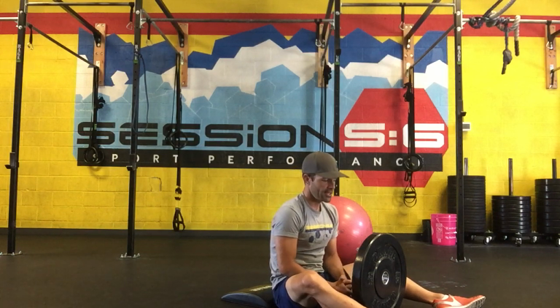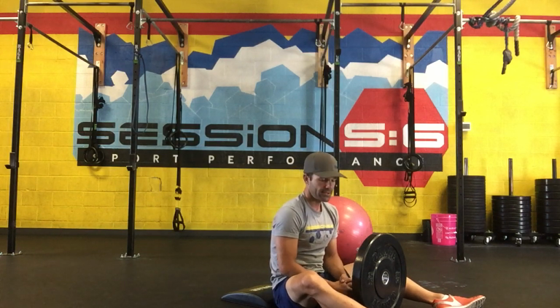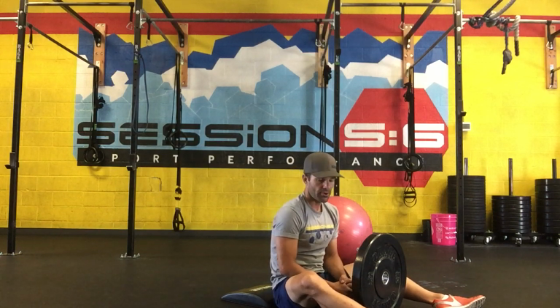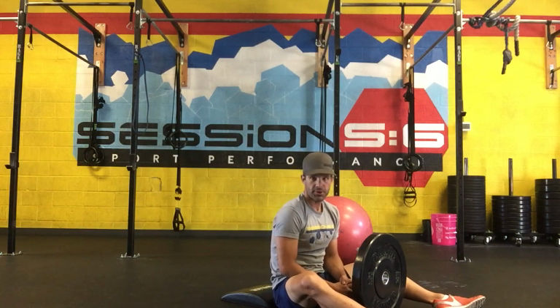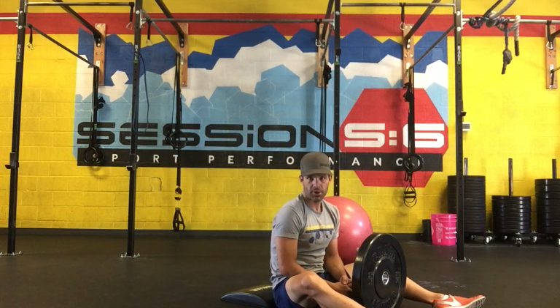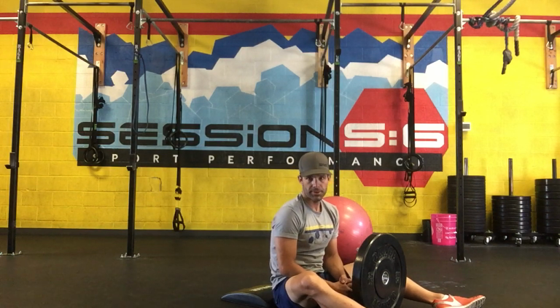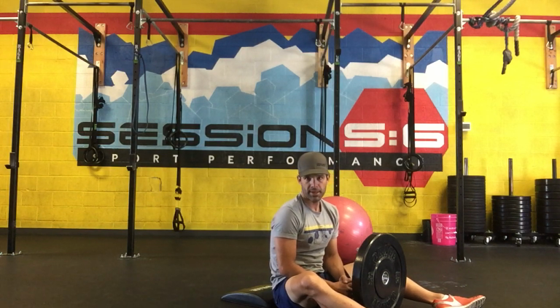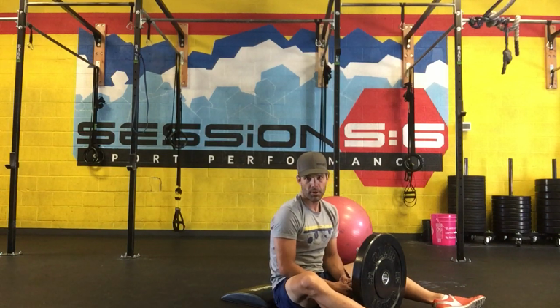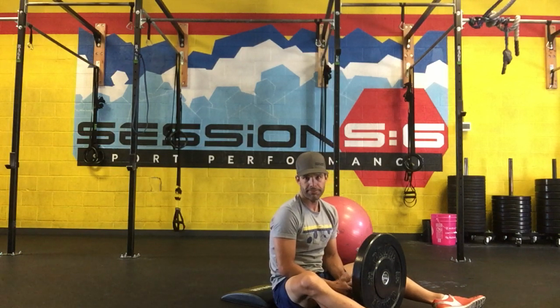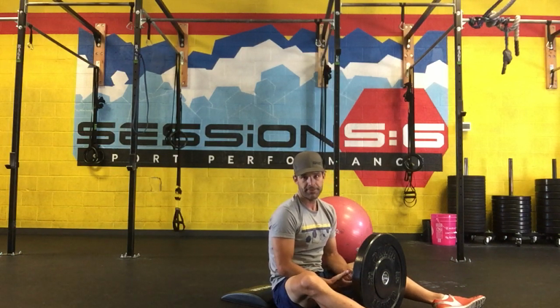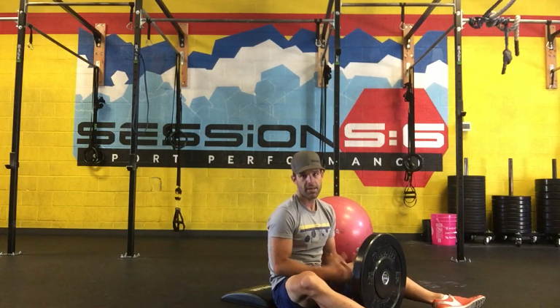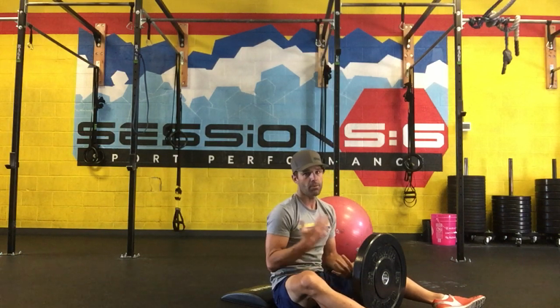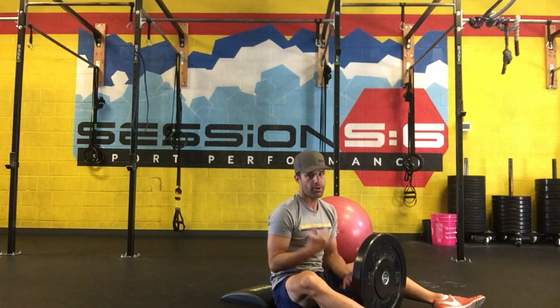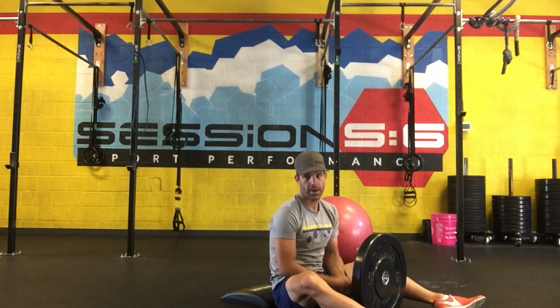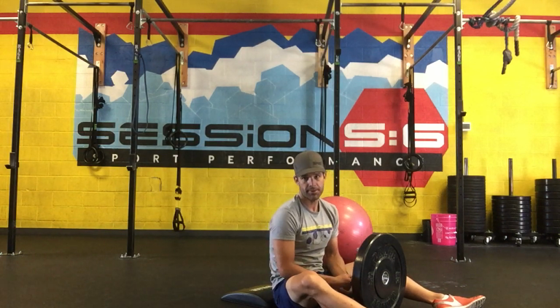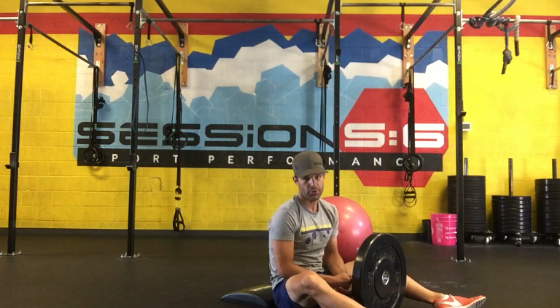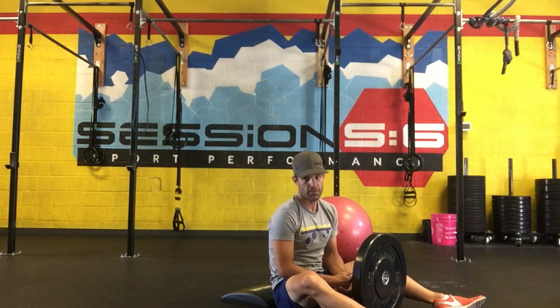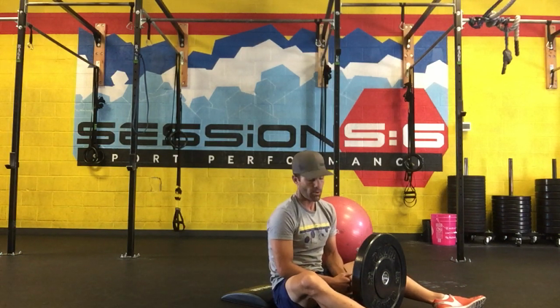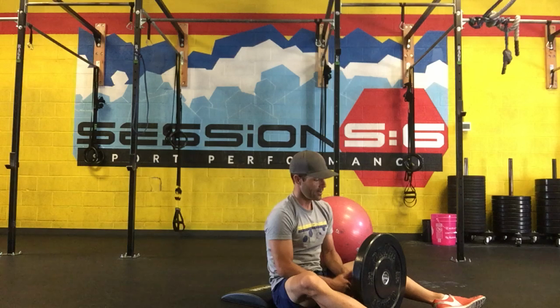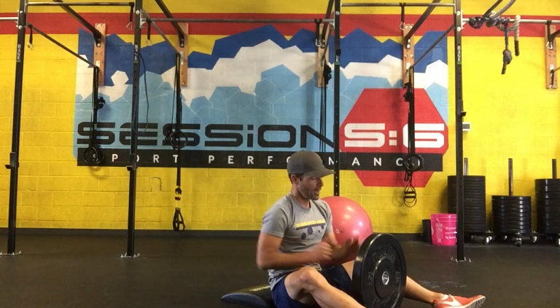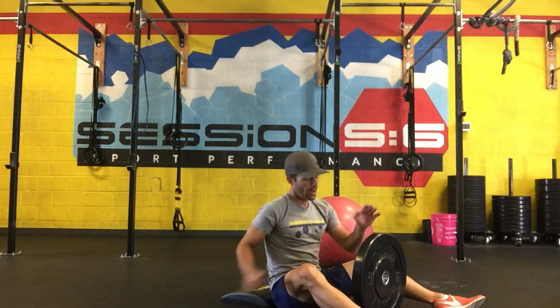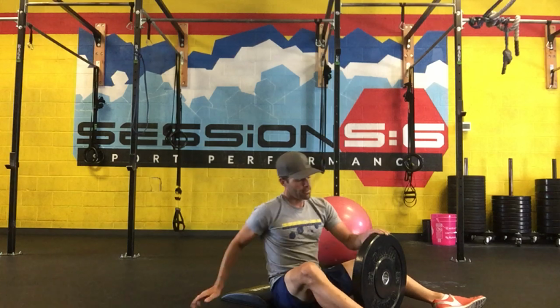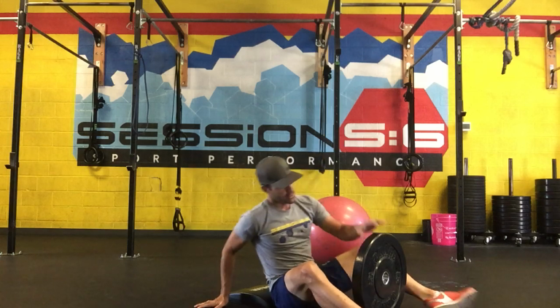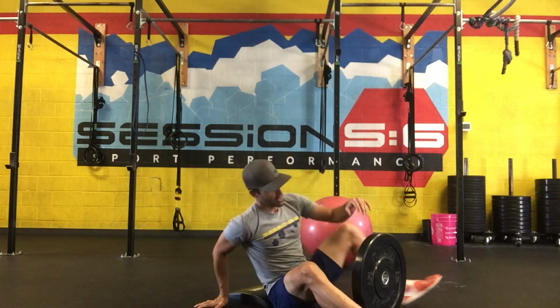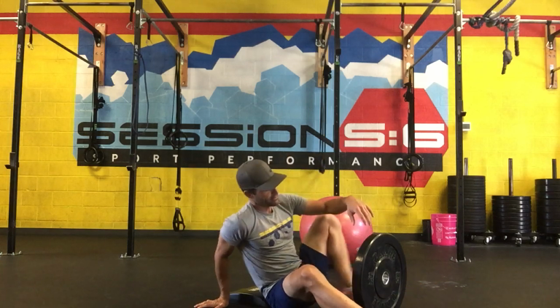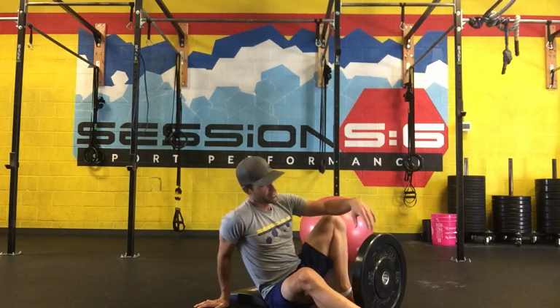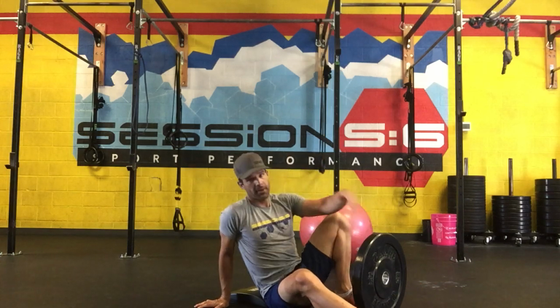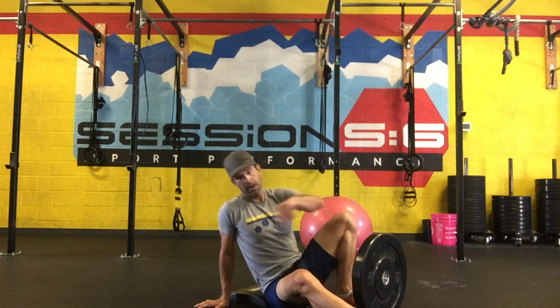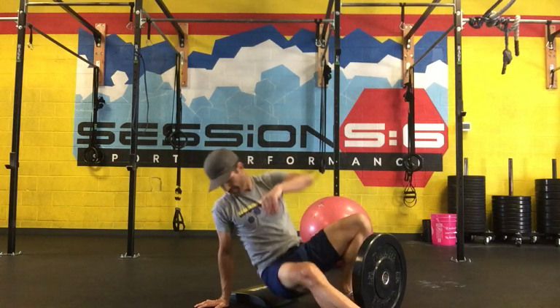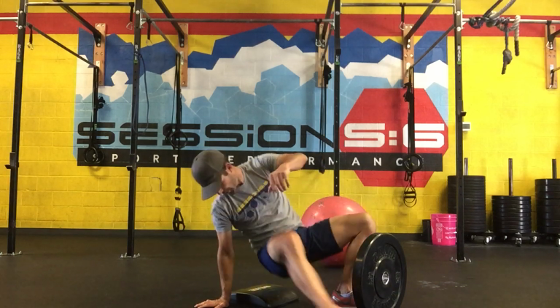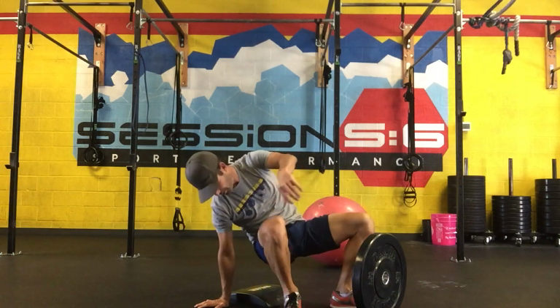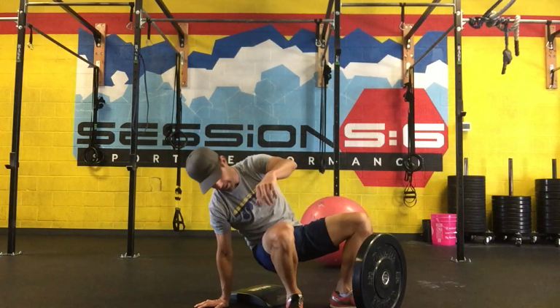You can start with 10, 12, or 15 reps and work your way up to 30 or more in a set, following our plan.